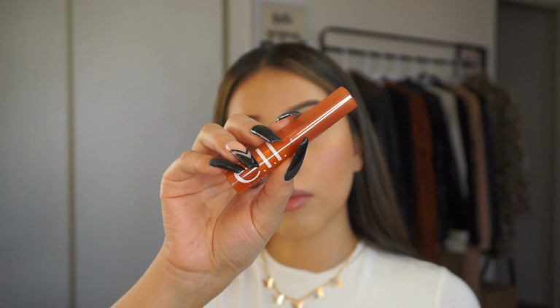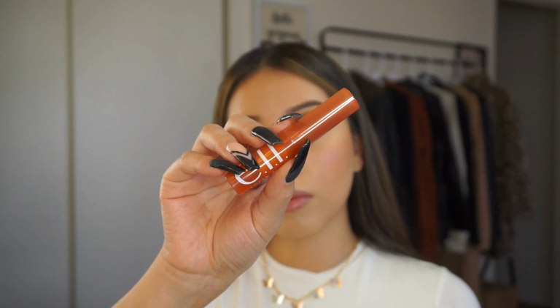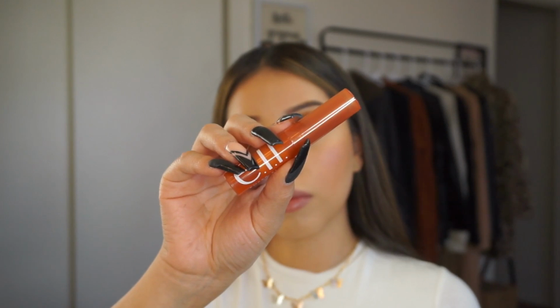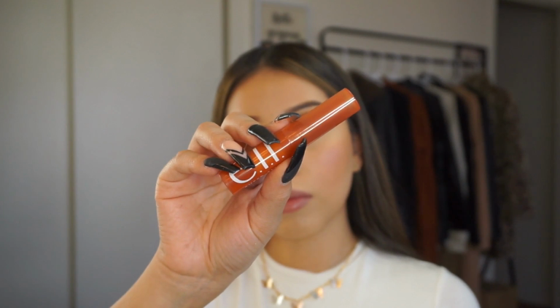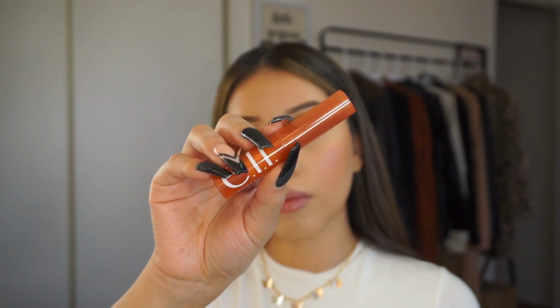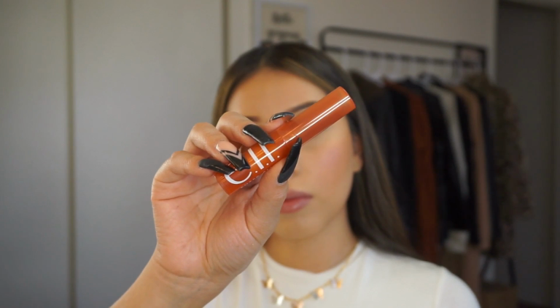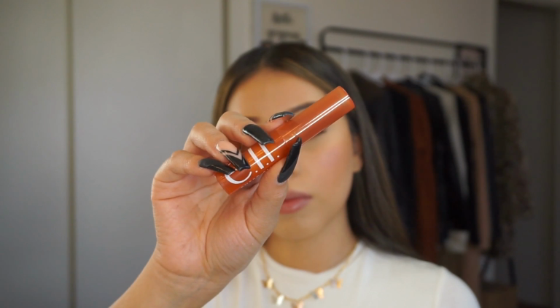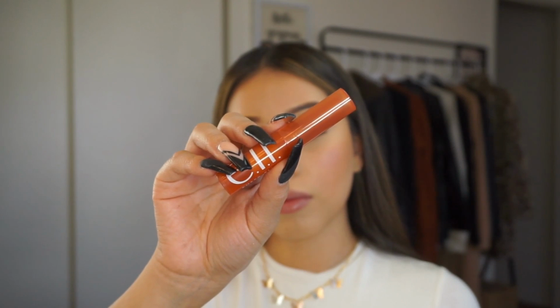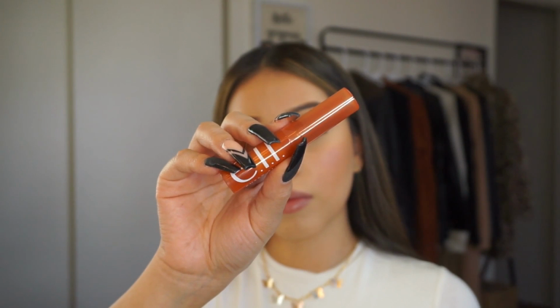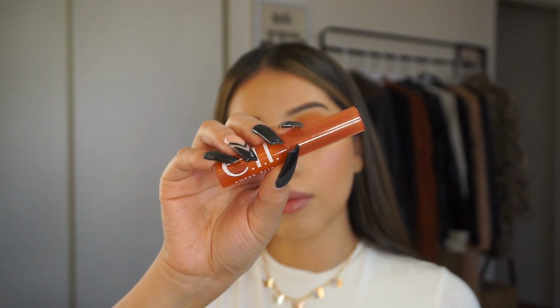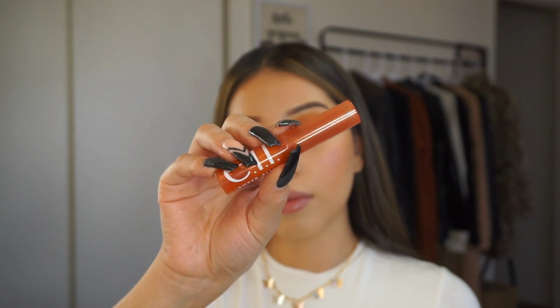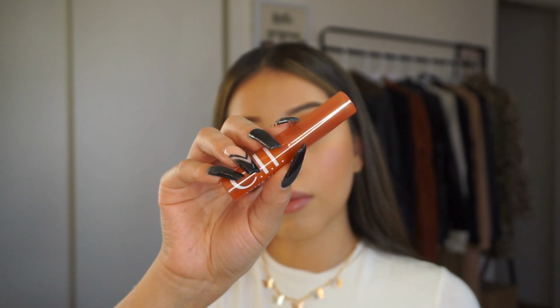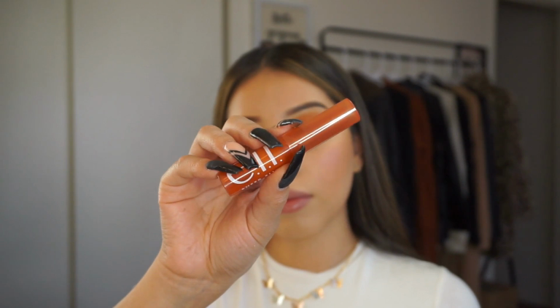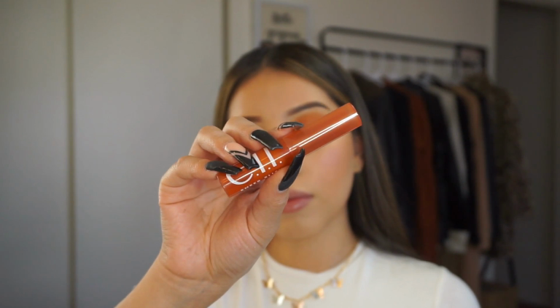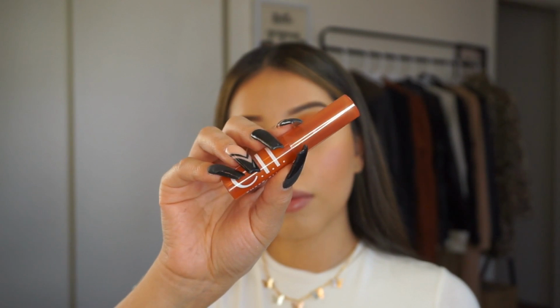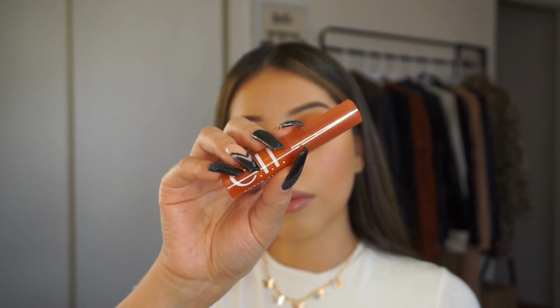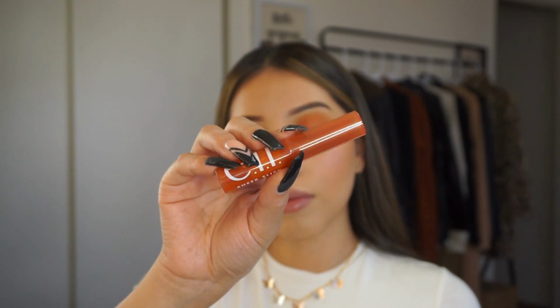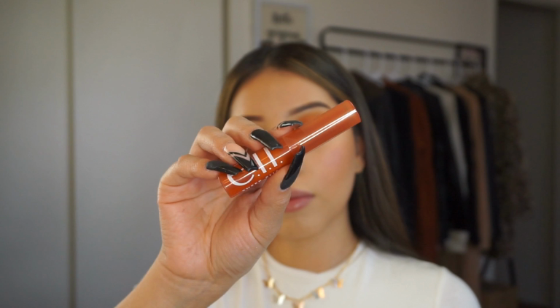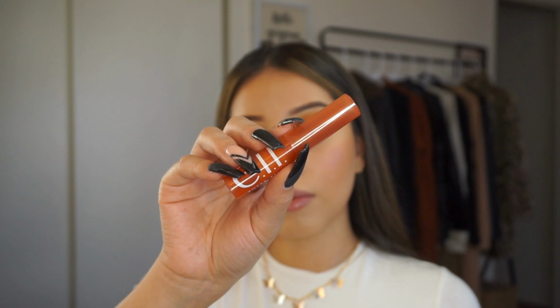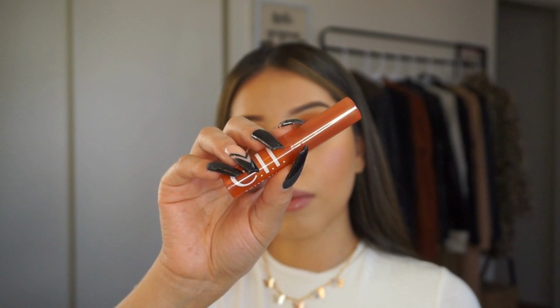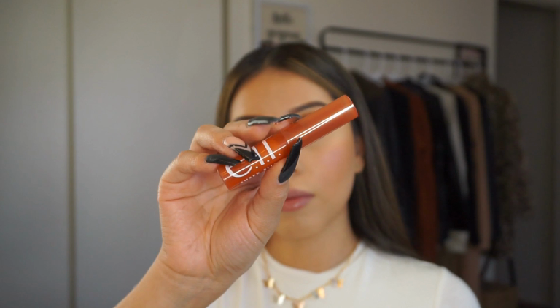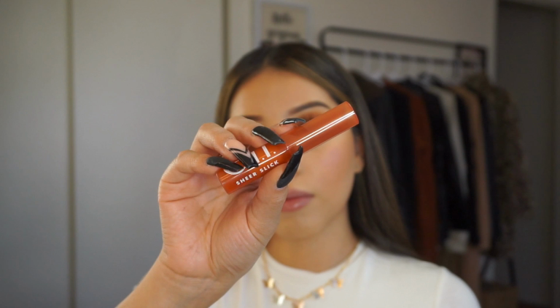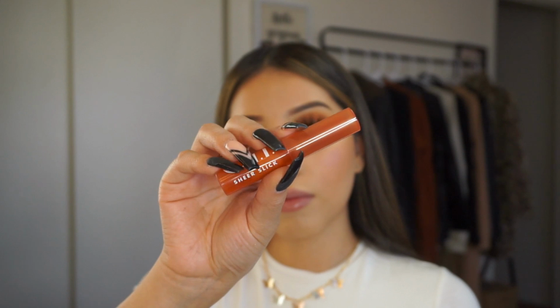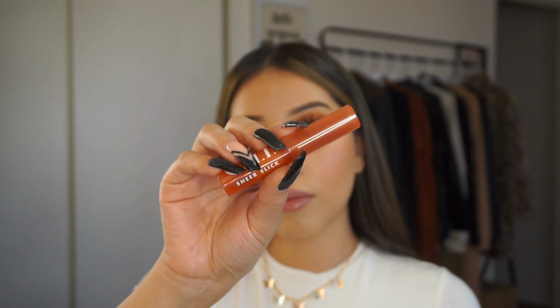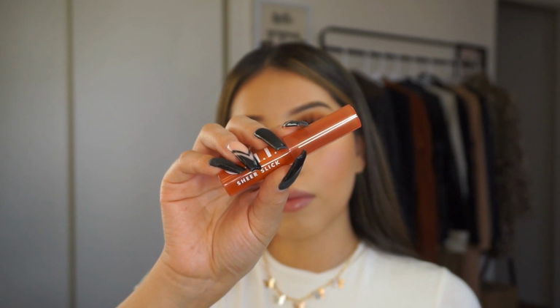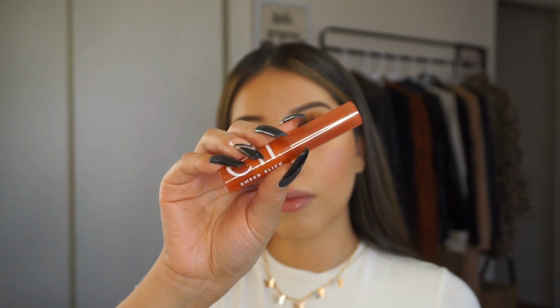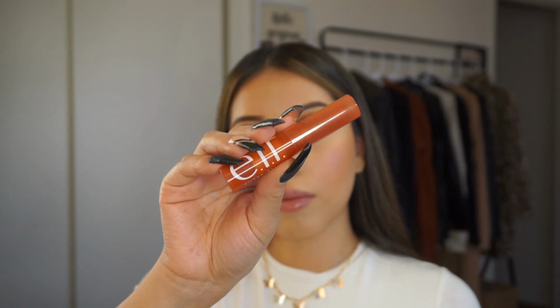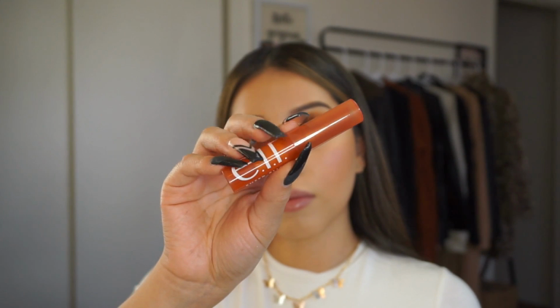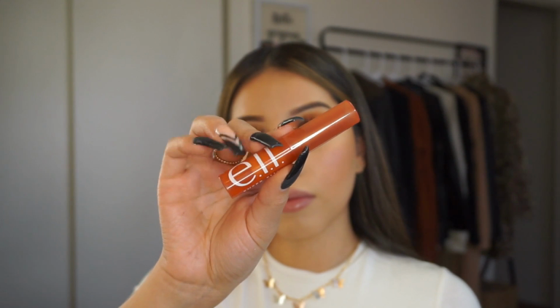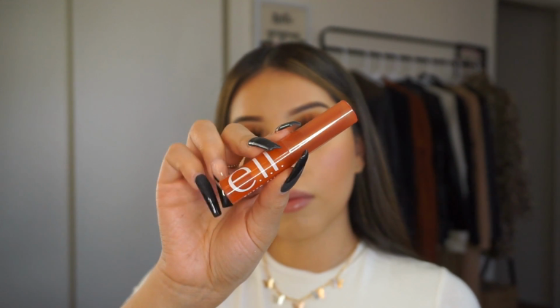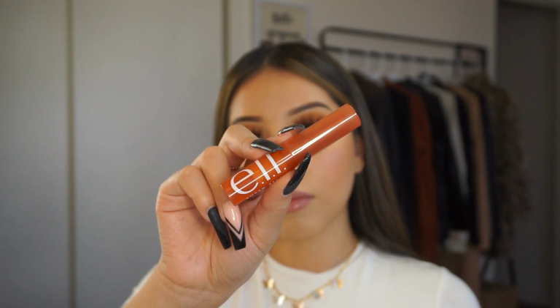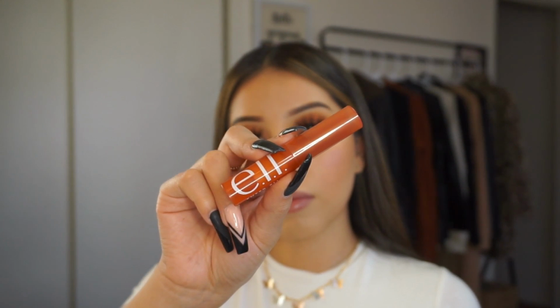For lipstick, I'm going to be using this Sheer Slick Lipstick in the shade Golden Pearl. This is going to complete the look.